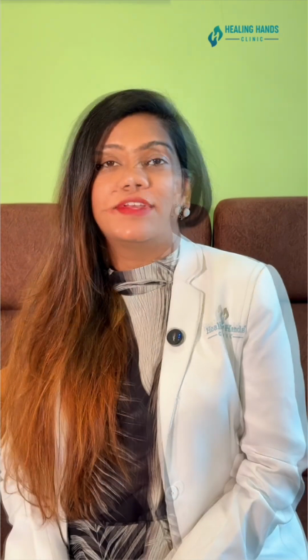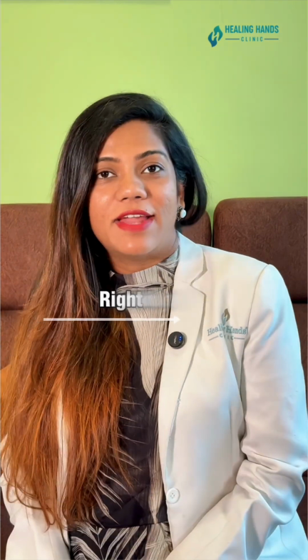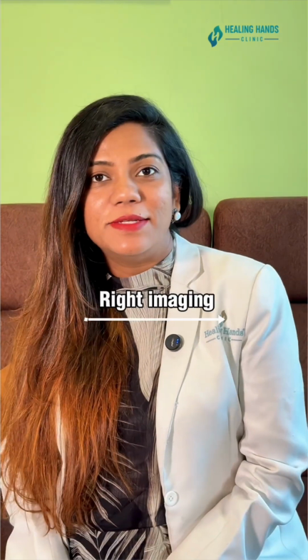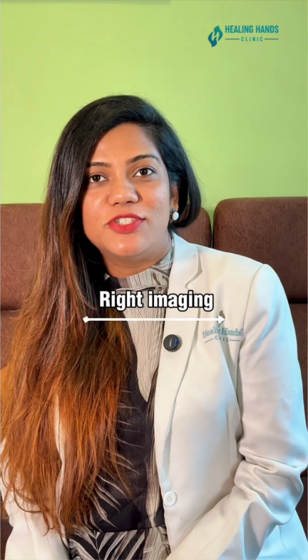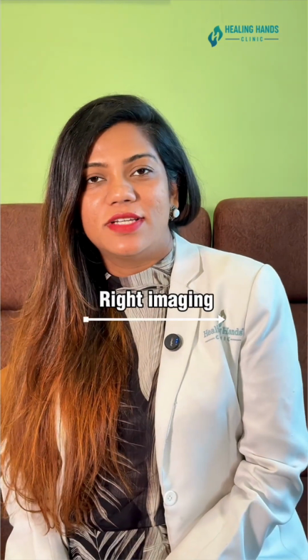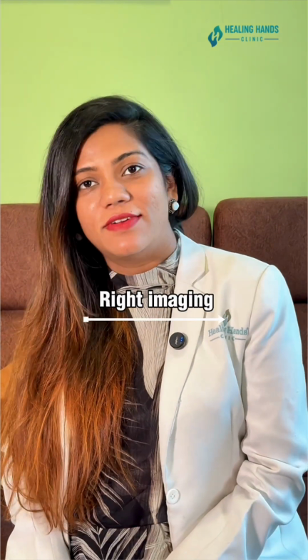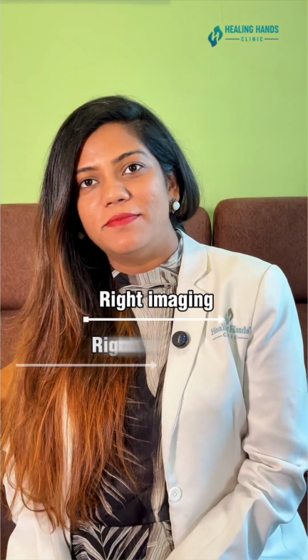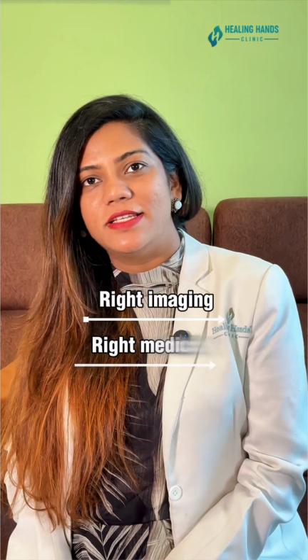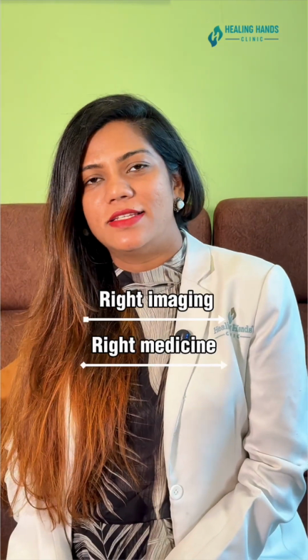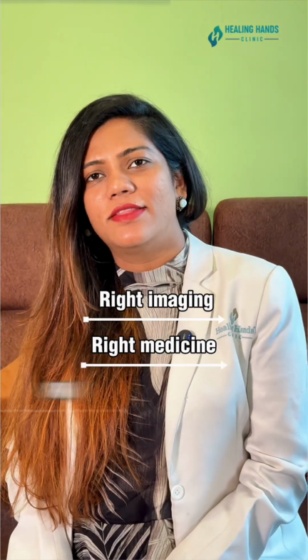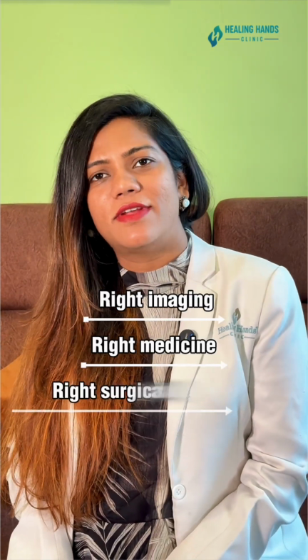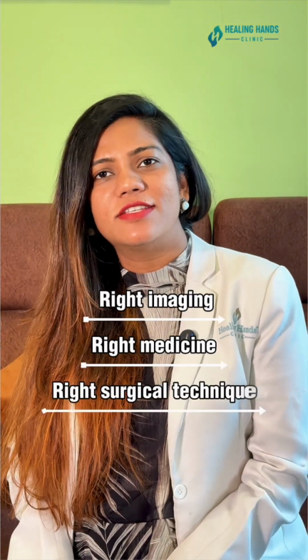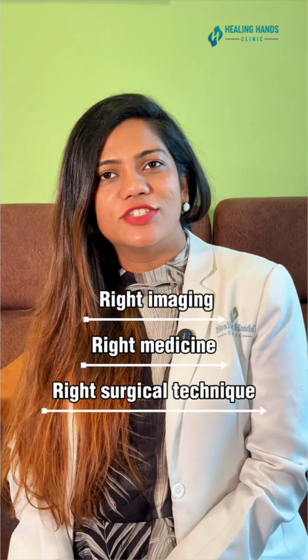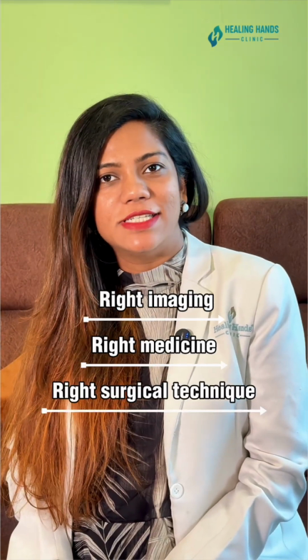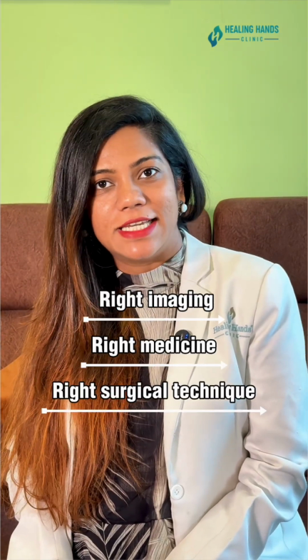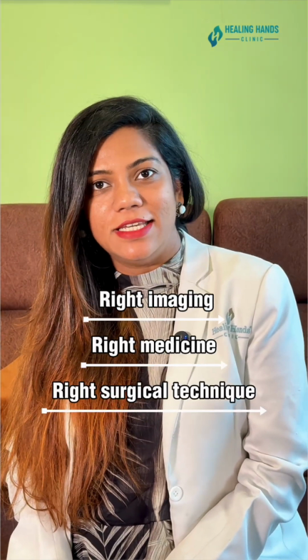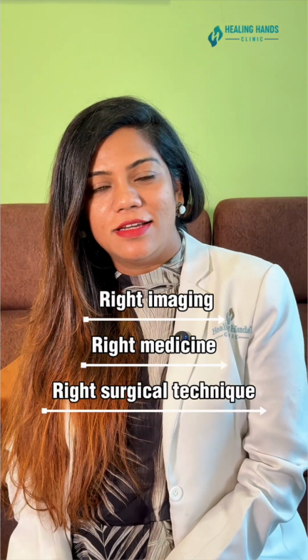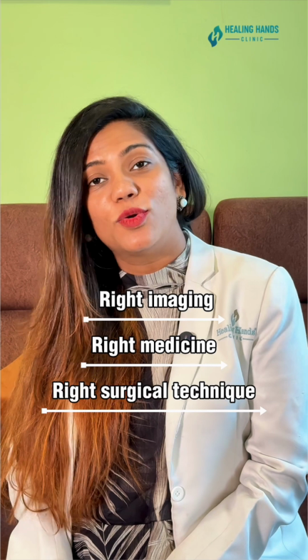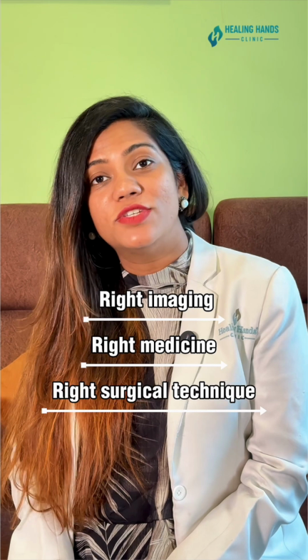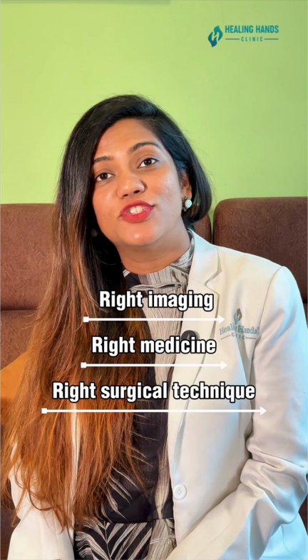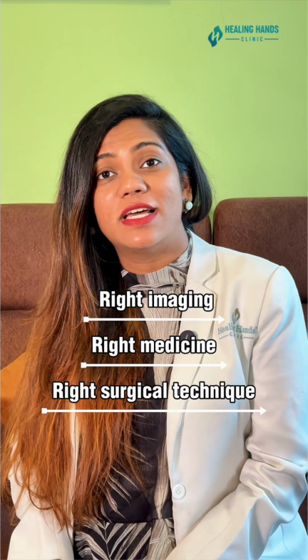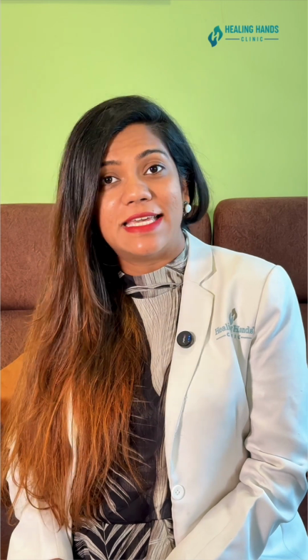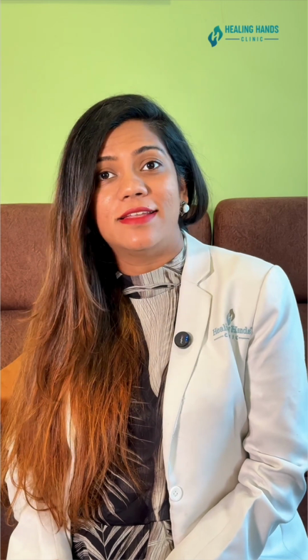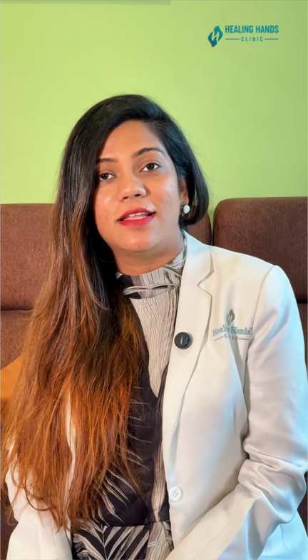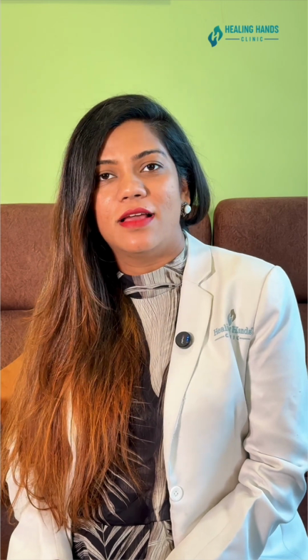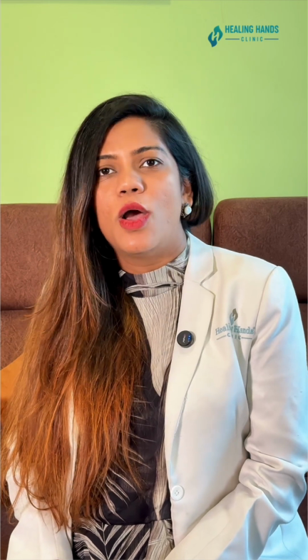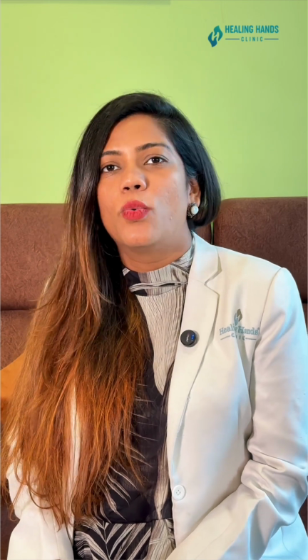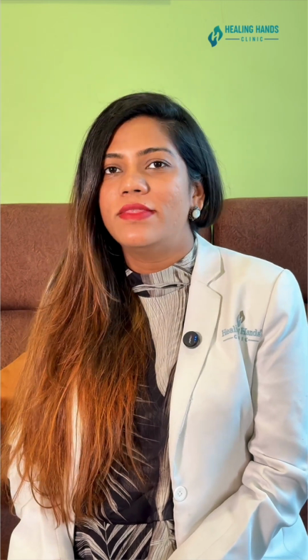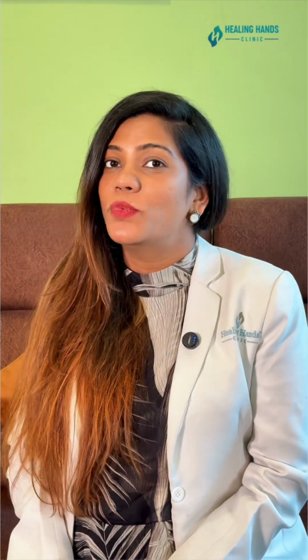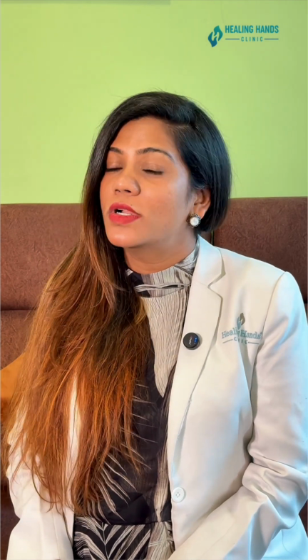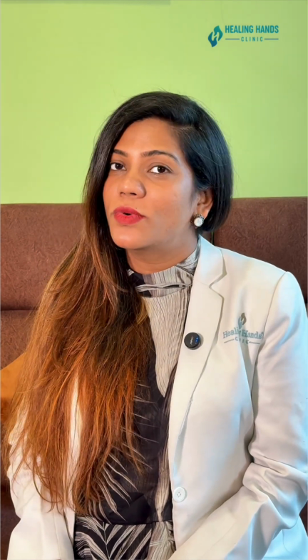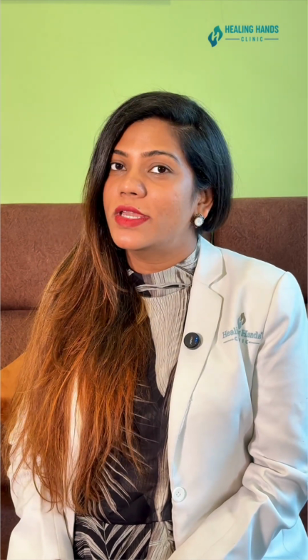With the right imaging, right medicine, and the right surgical technique, Crohn's fistulas can heal. One thing worth noting — it needs a lot of patience.